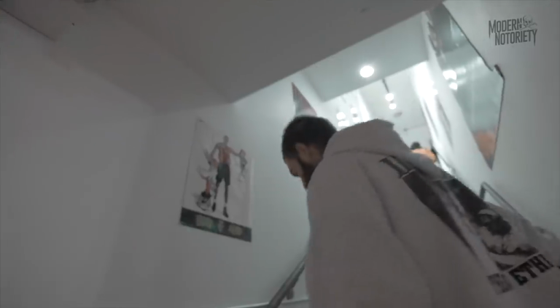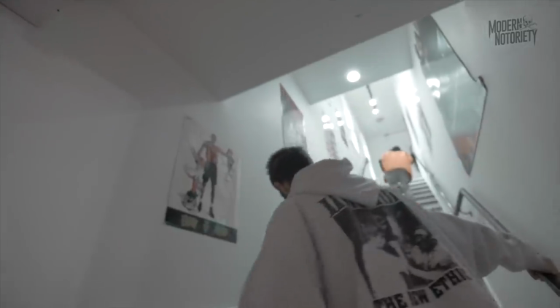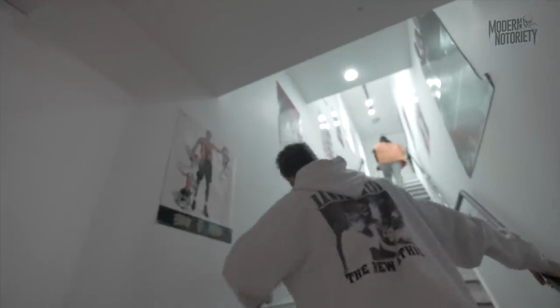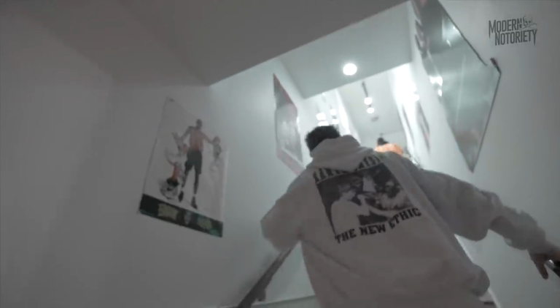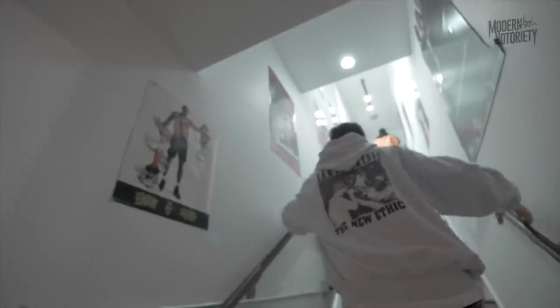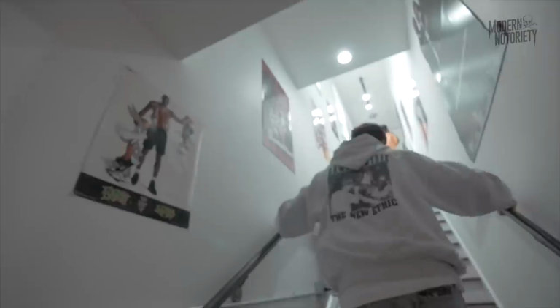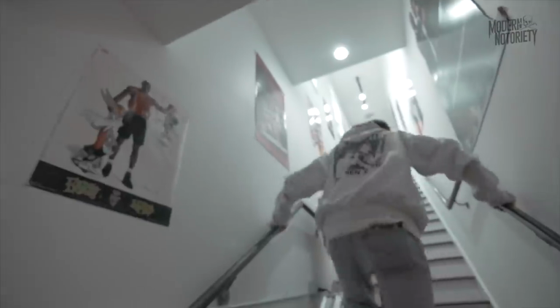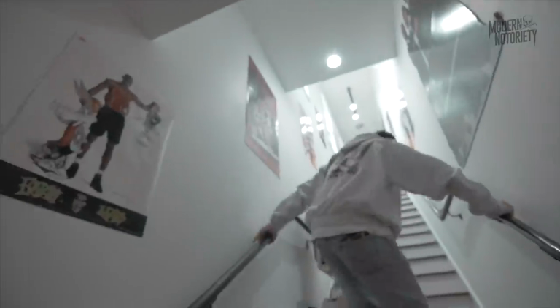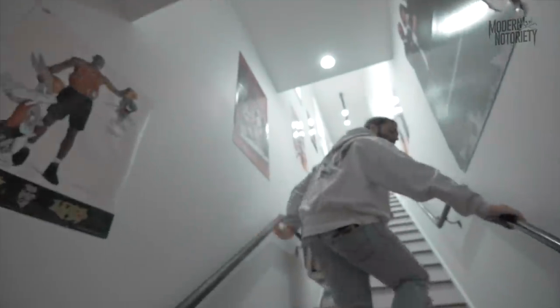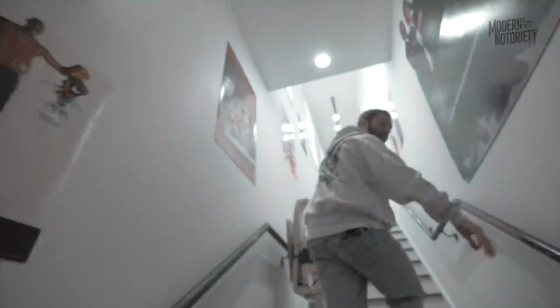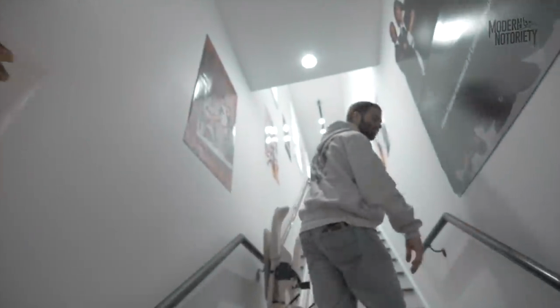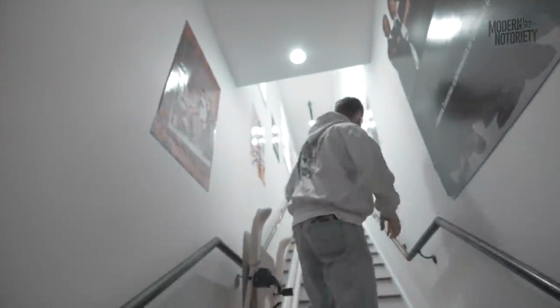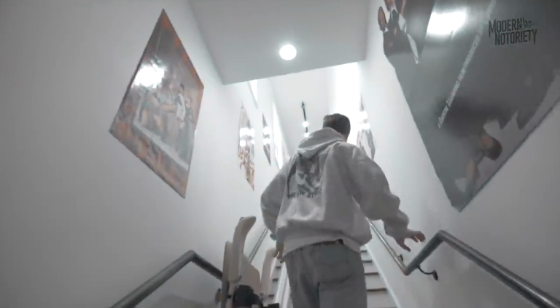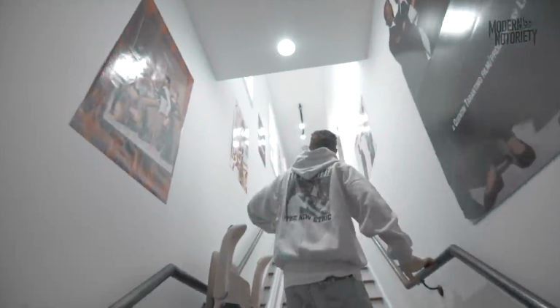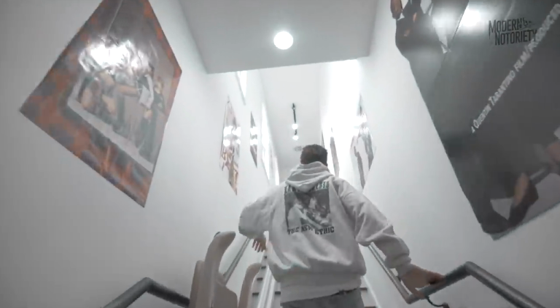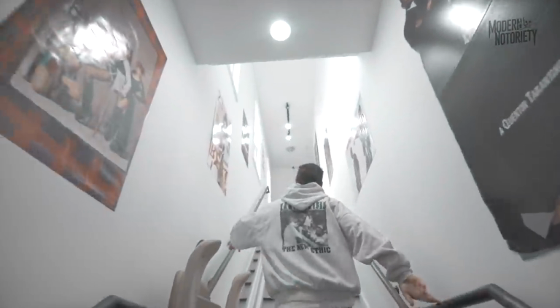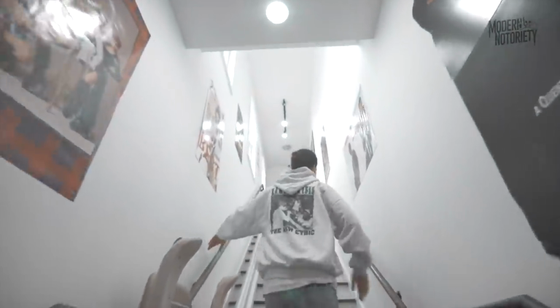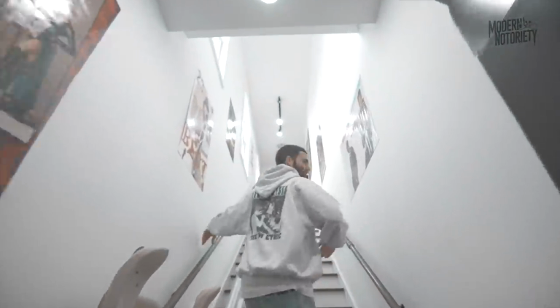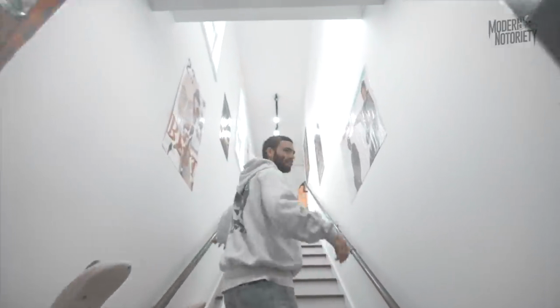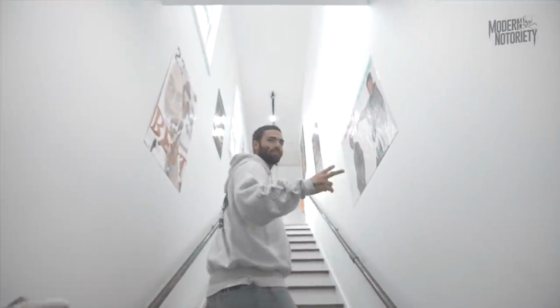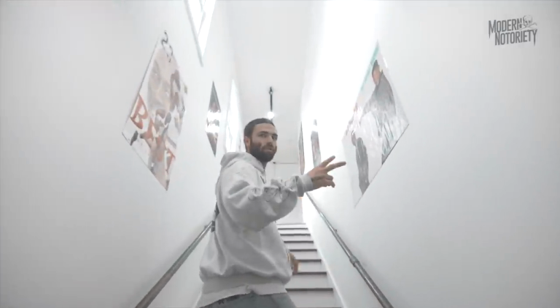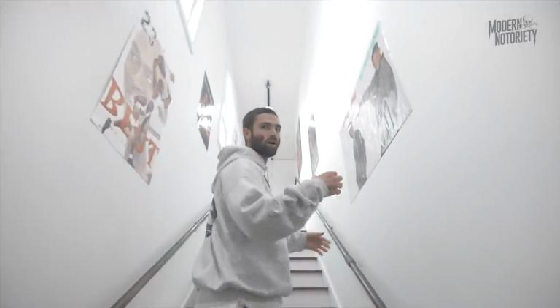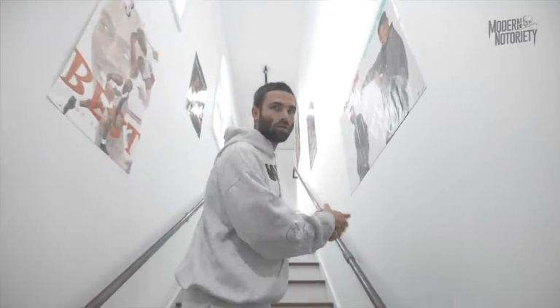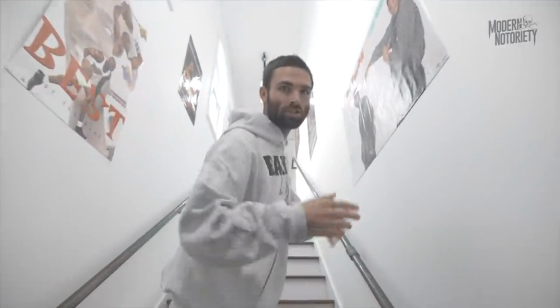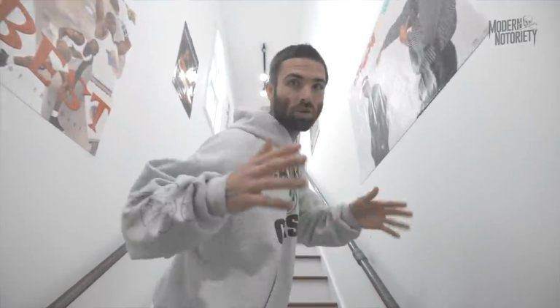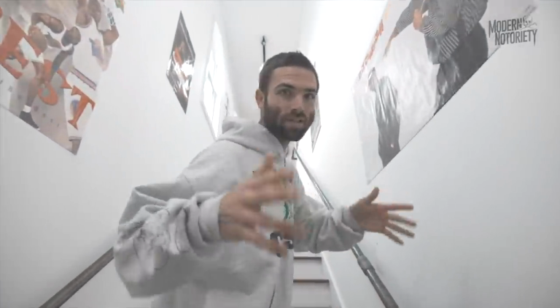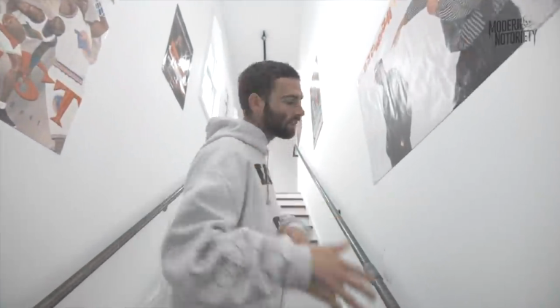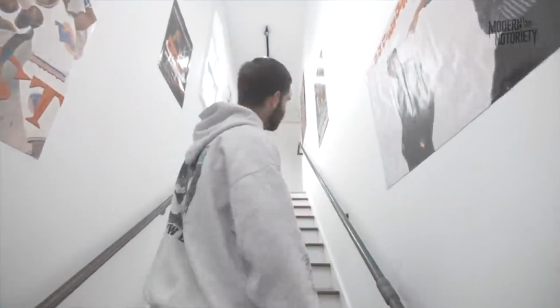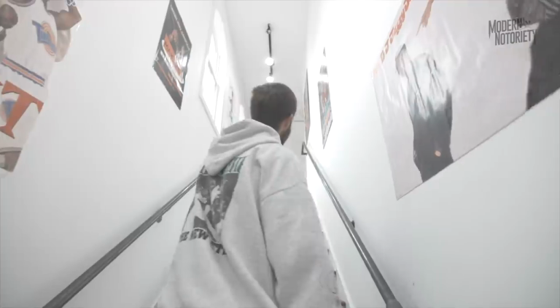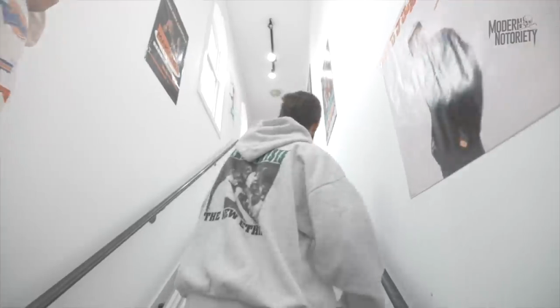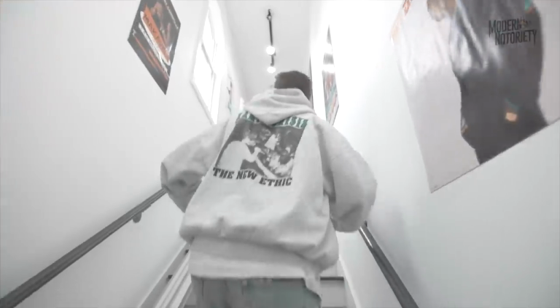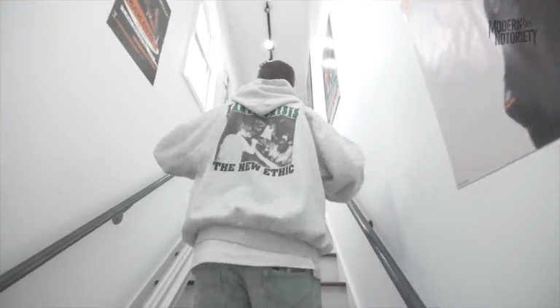This is the hallway to vintage up here — our second floor. It's our only store with a second floor.